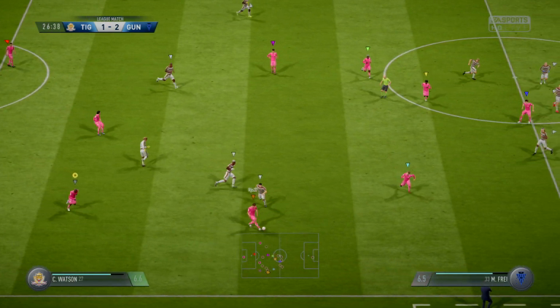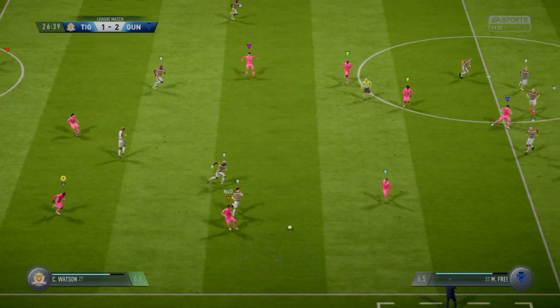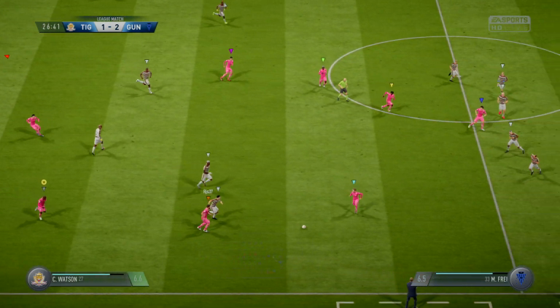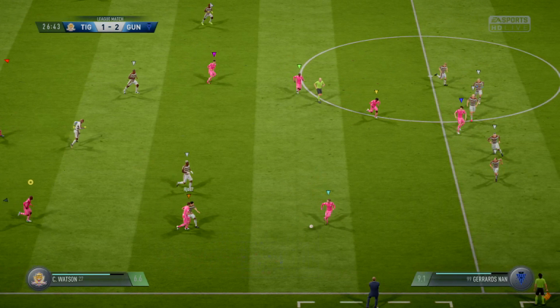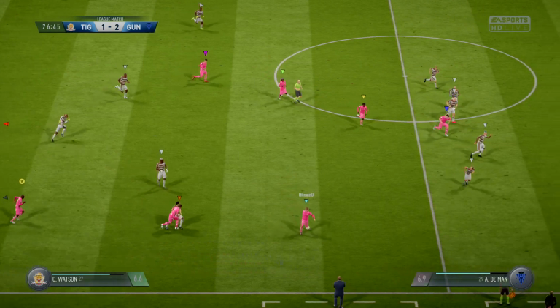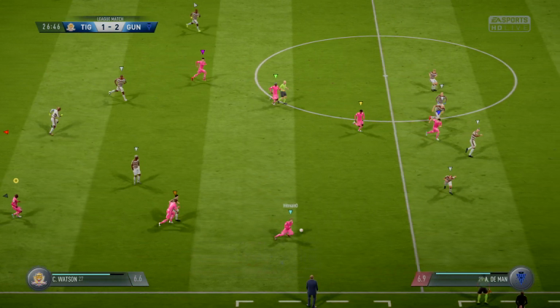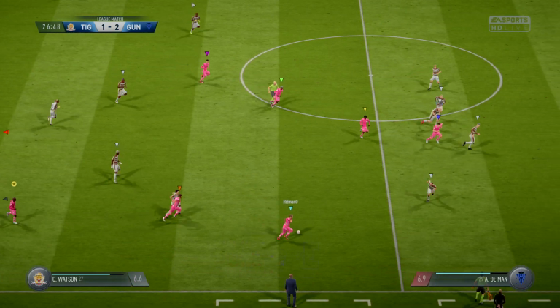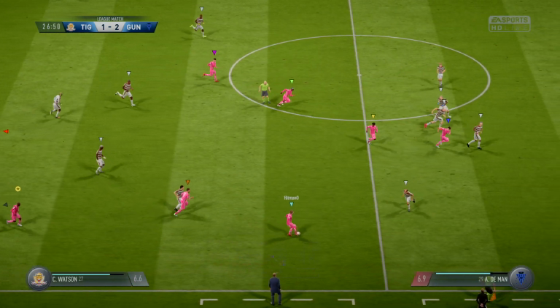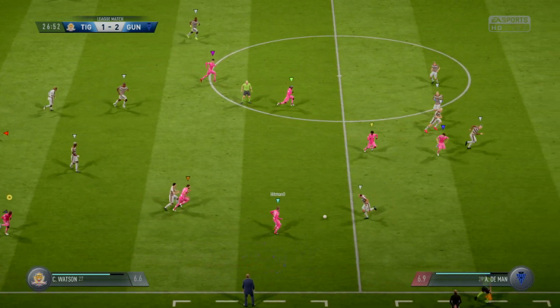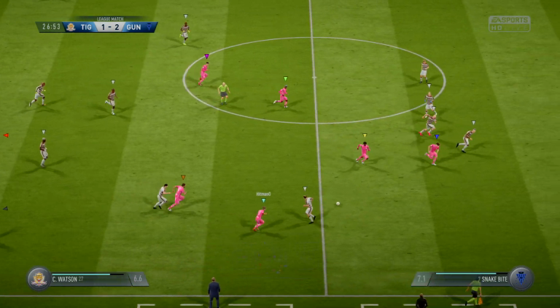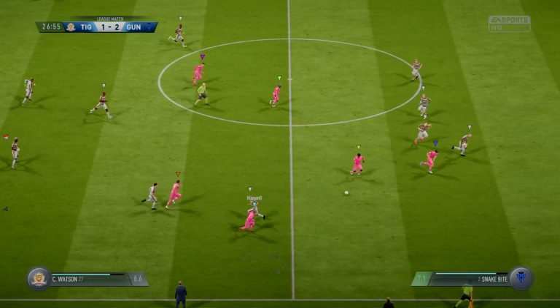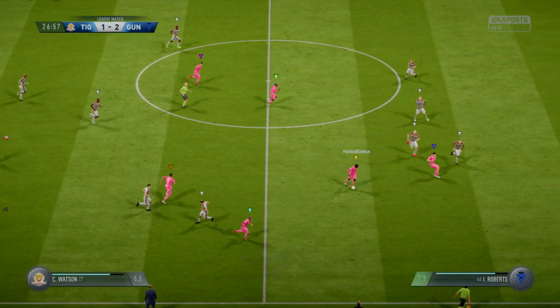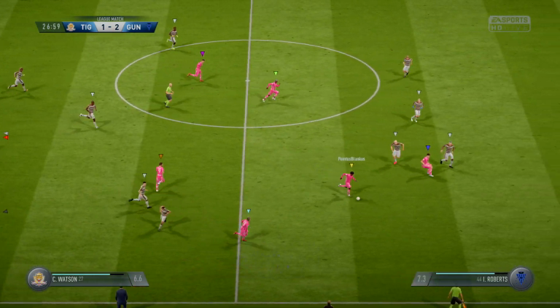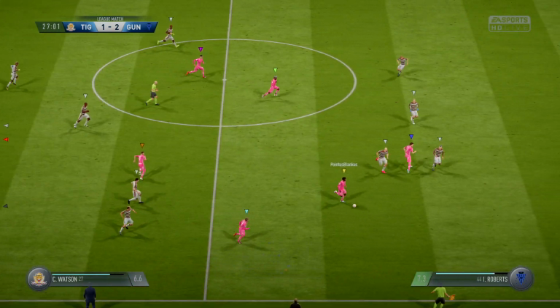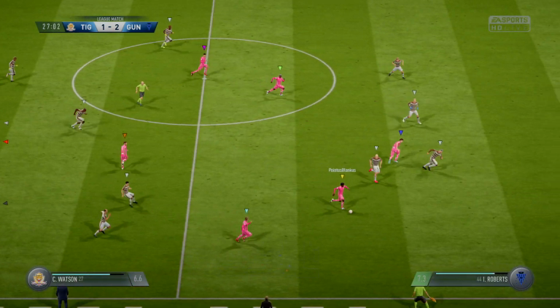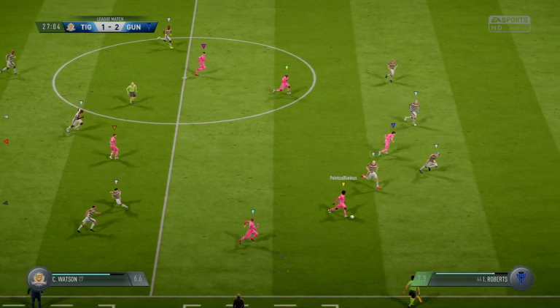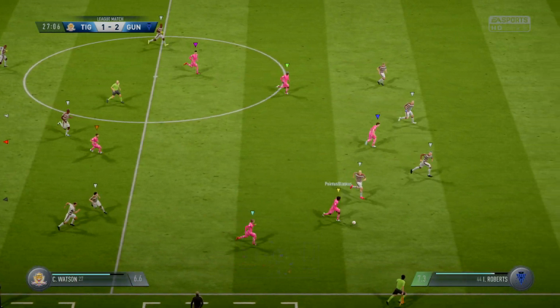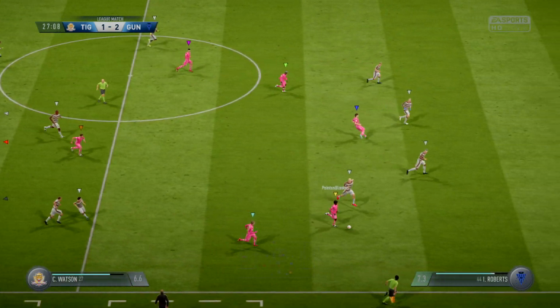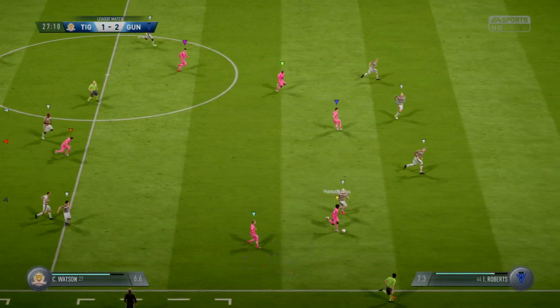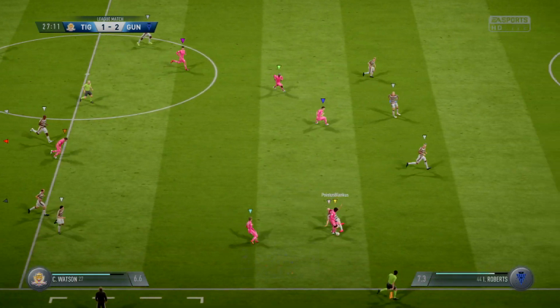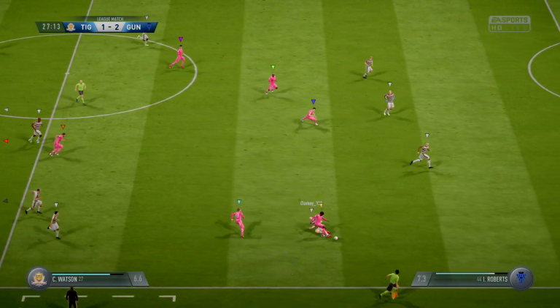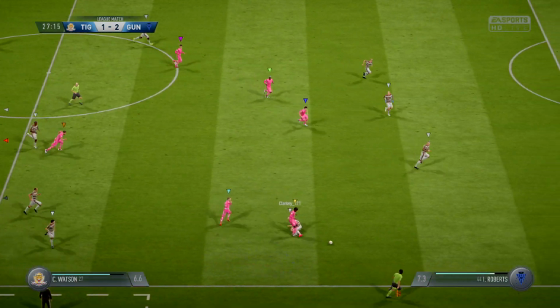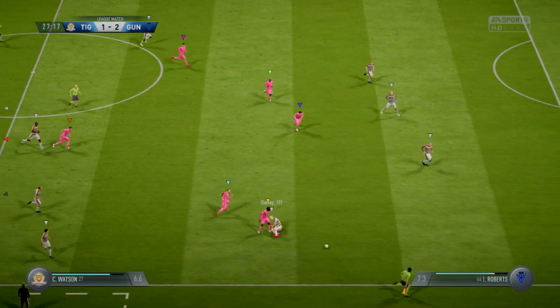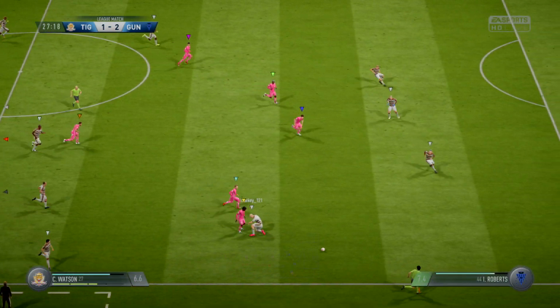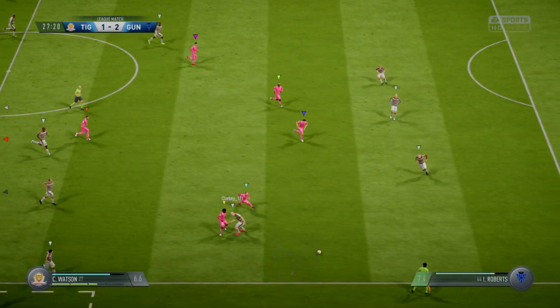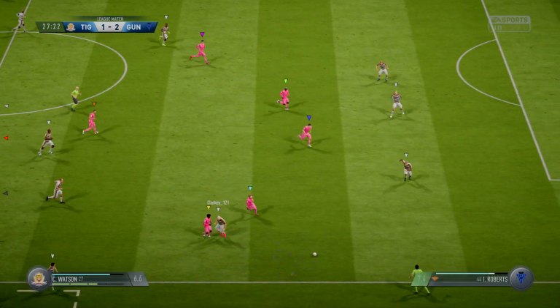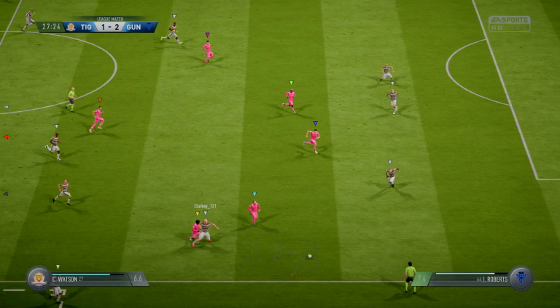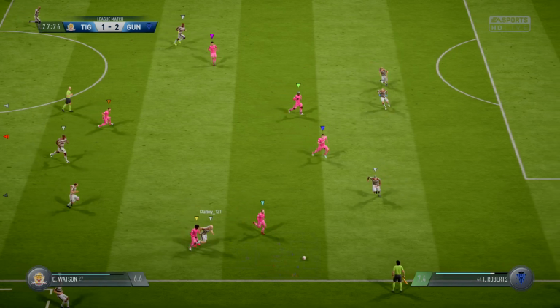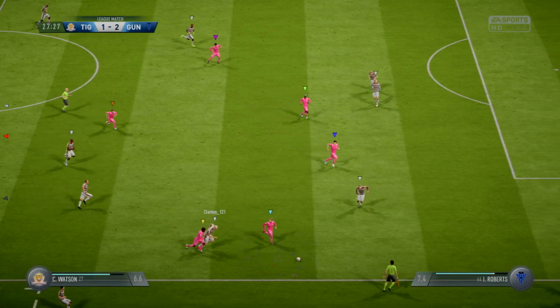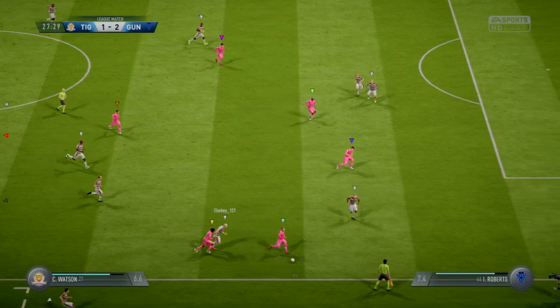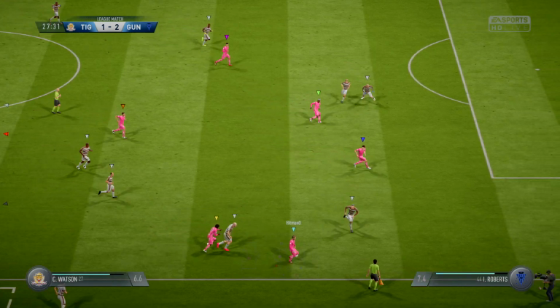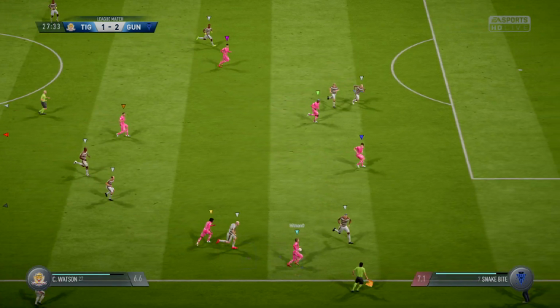Roberts comes away with the ball — clean, great tackle.